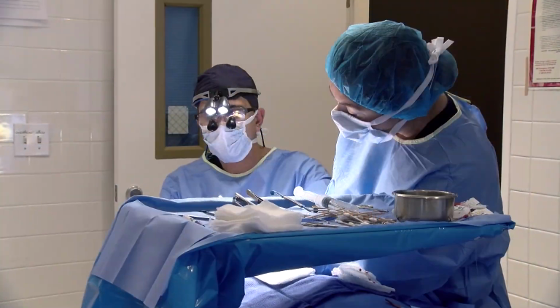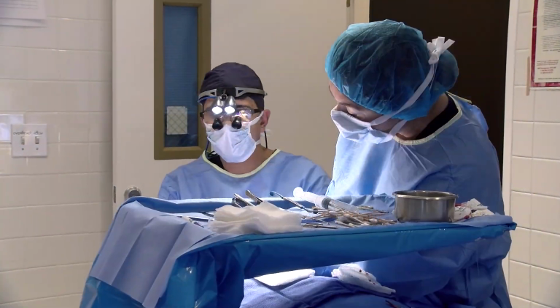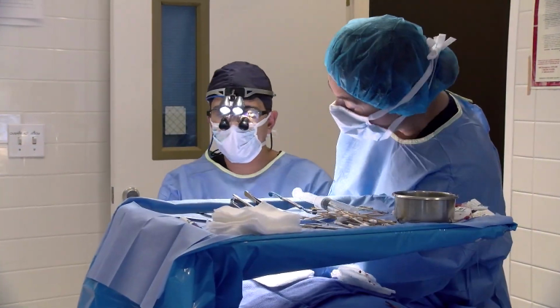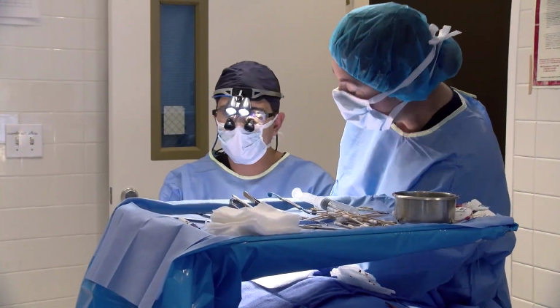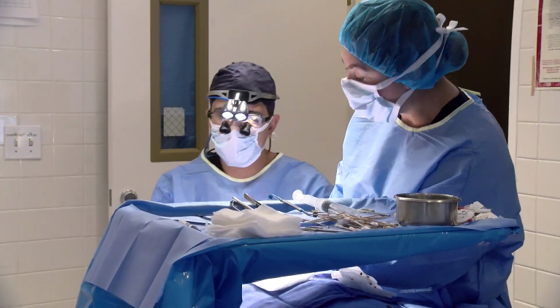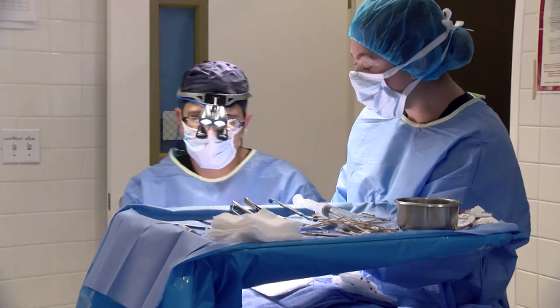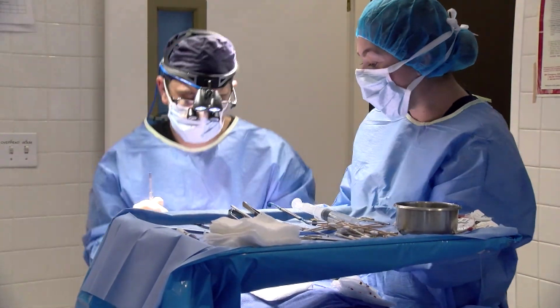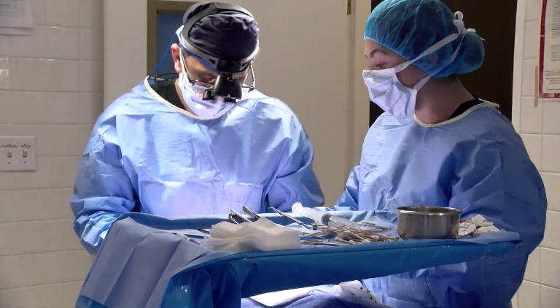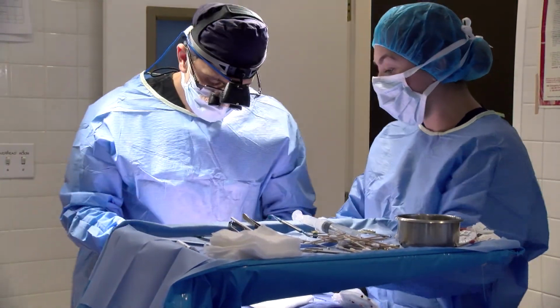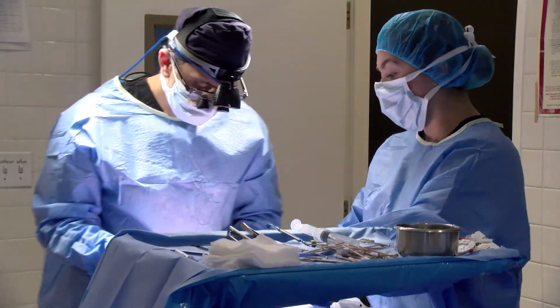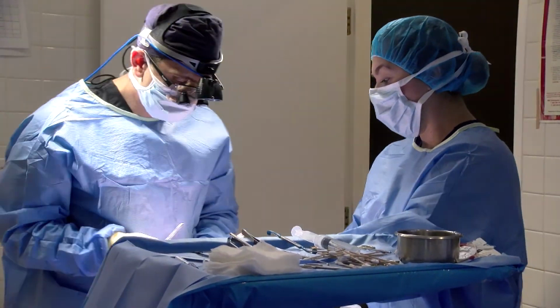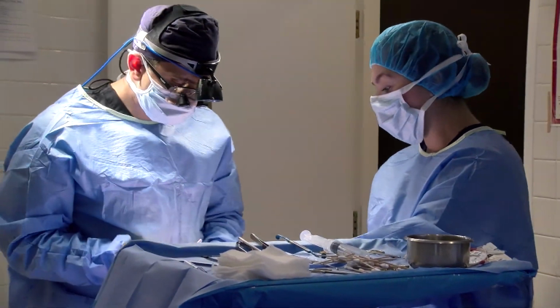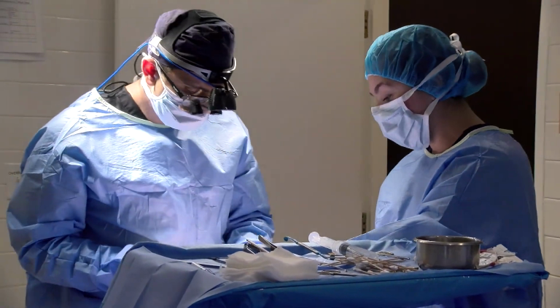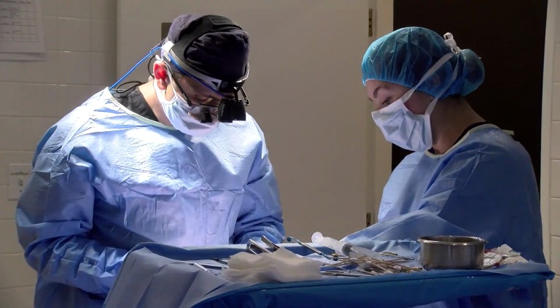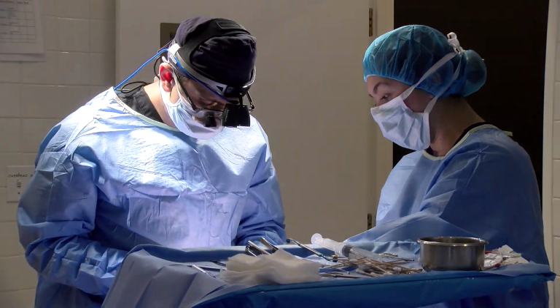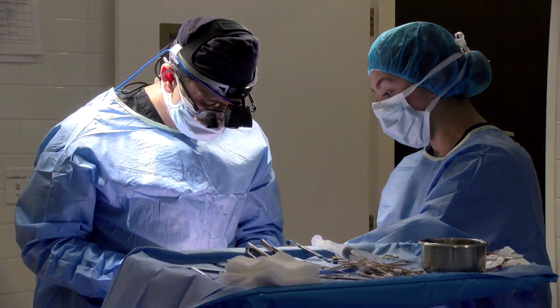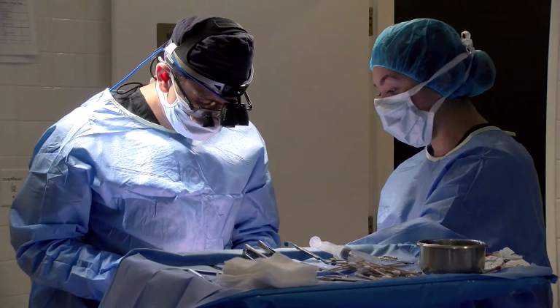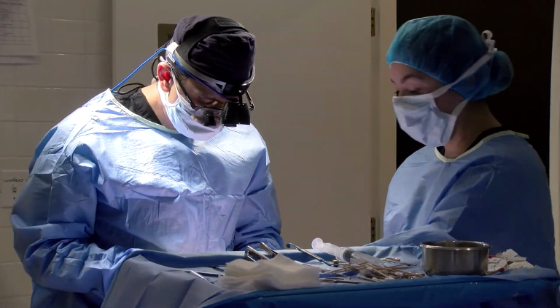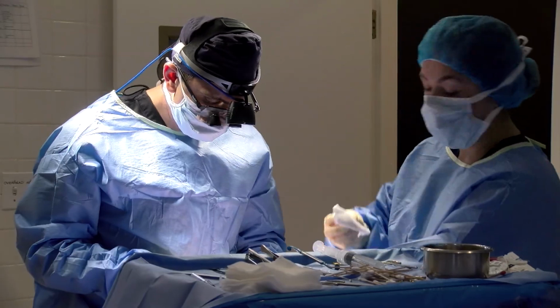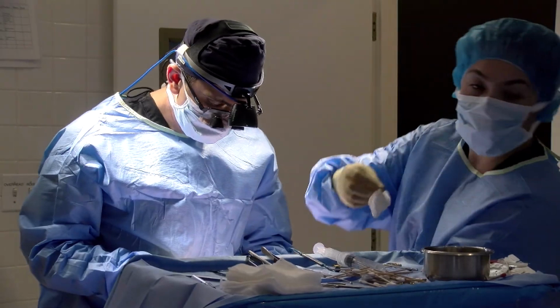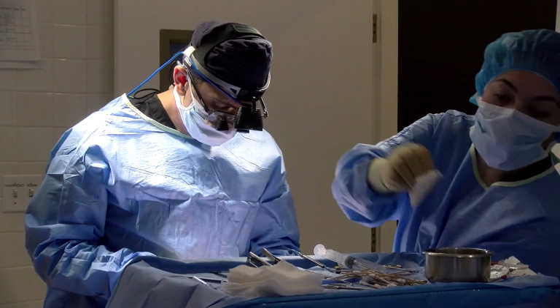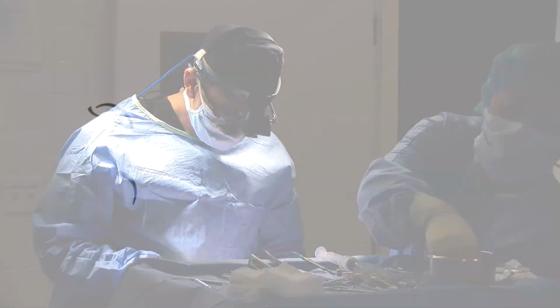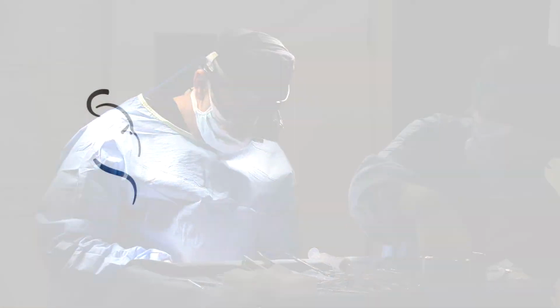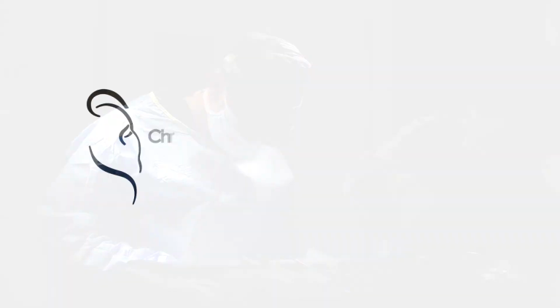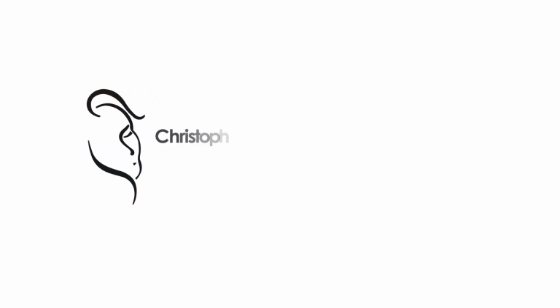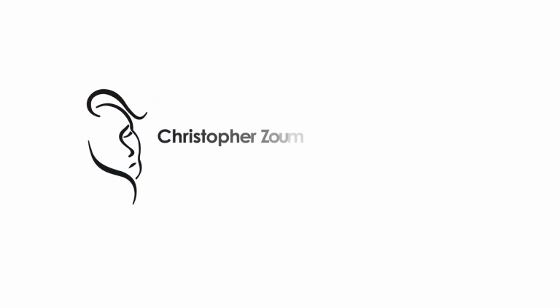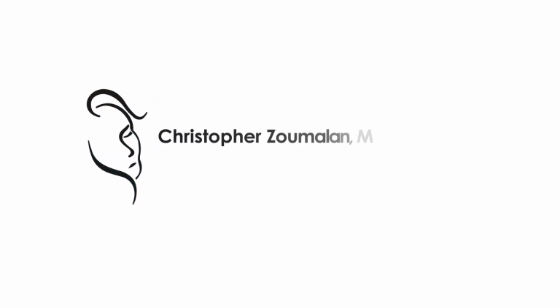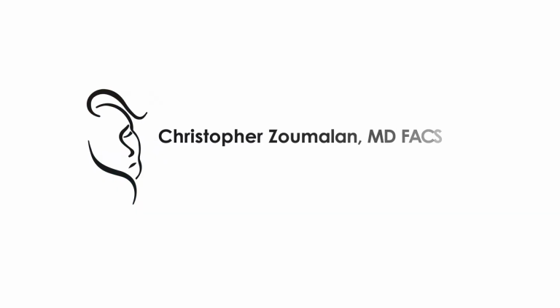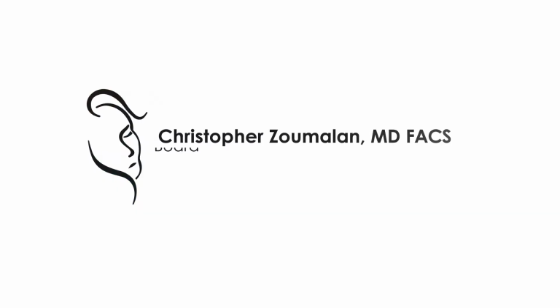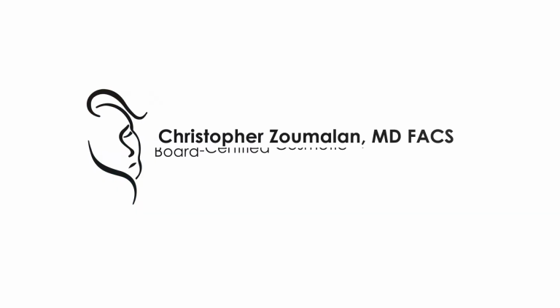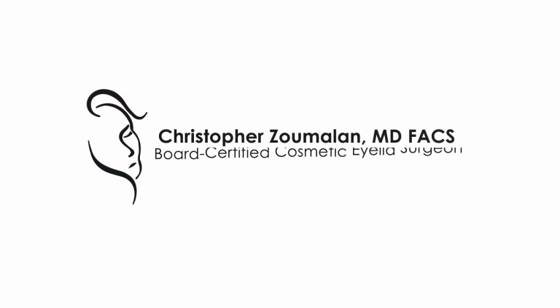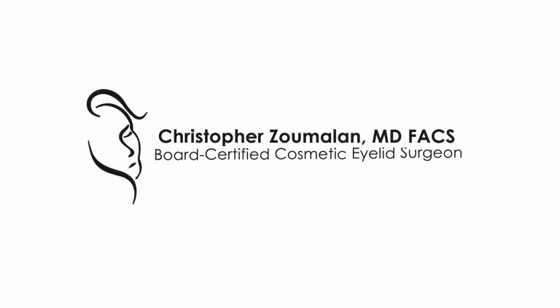If you are diagnosed with an orbital trauma requiring eye socket reconstruction, we look forward to meeting with you and discussing your options at our office.